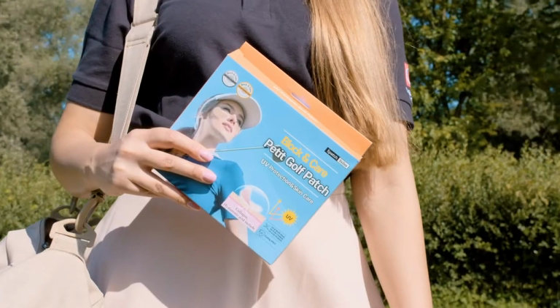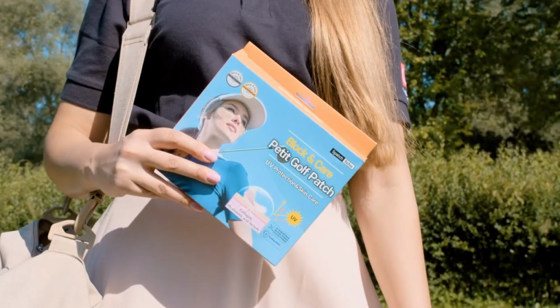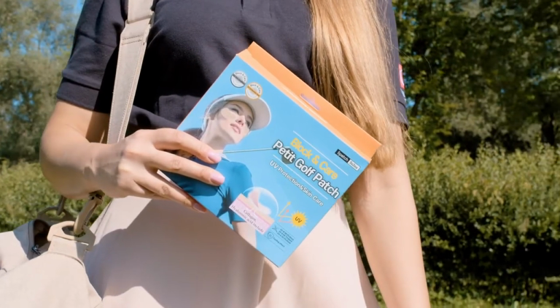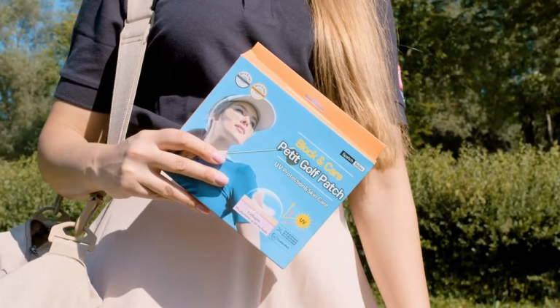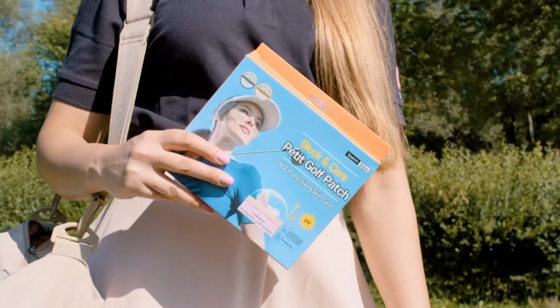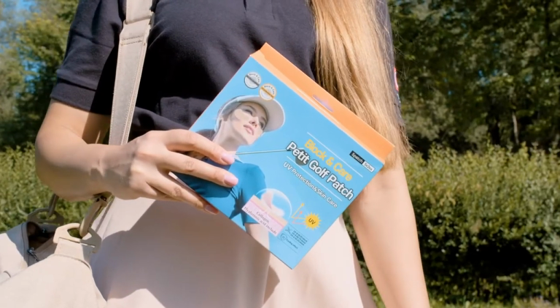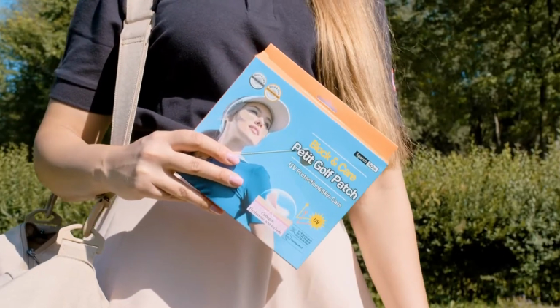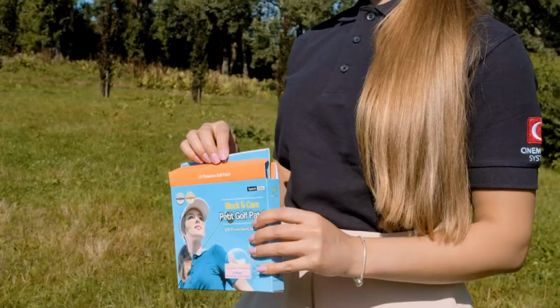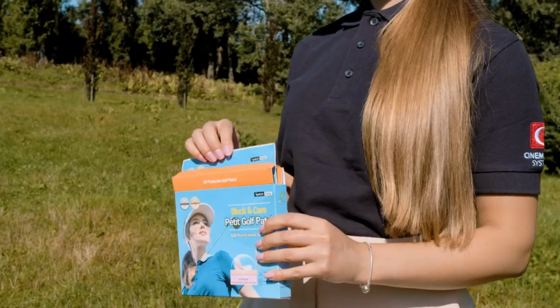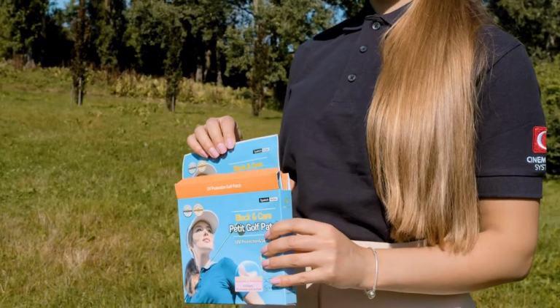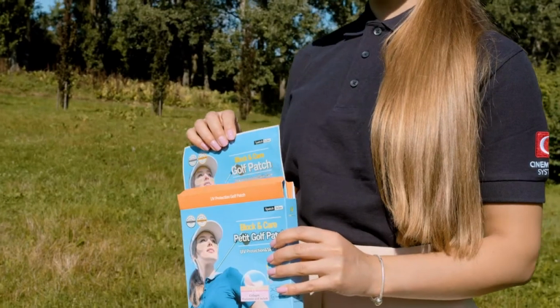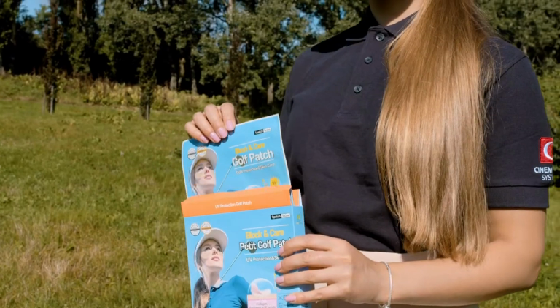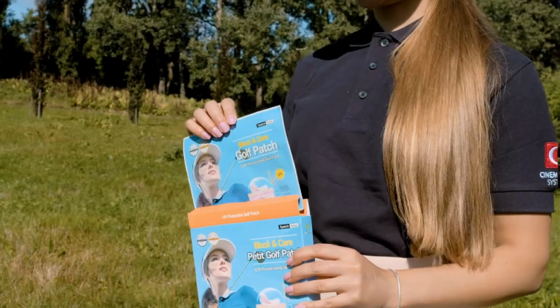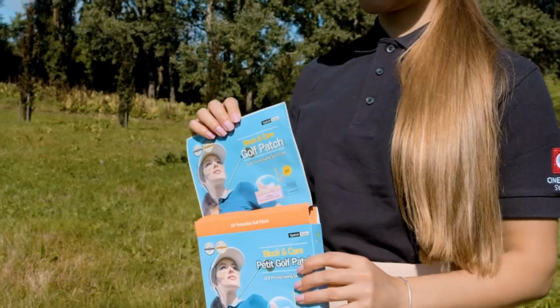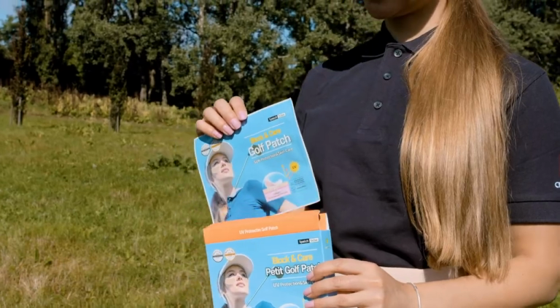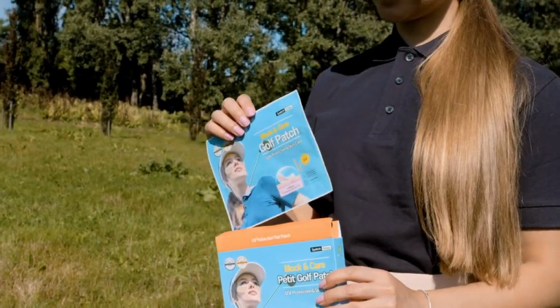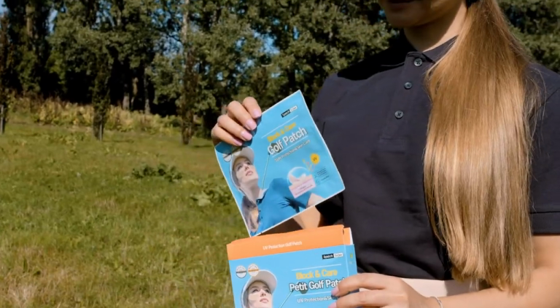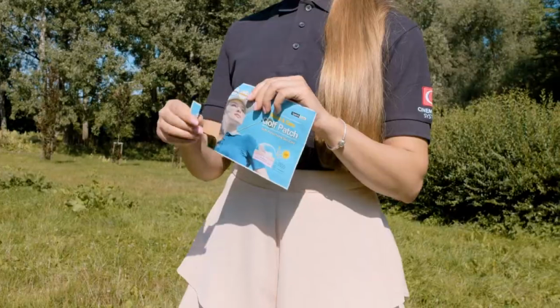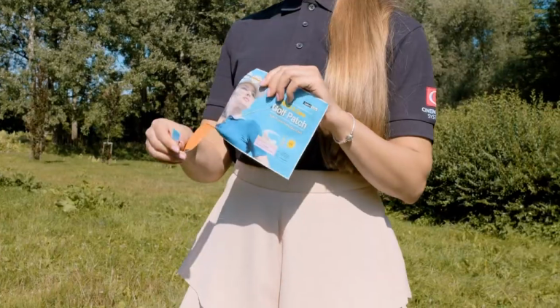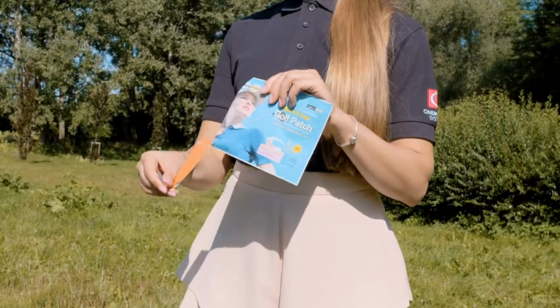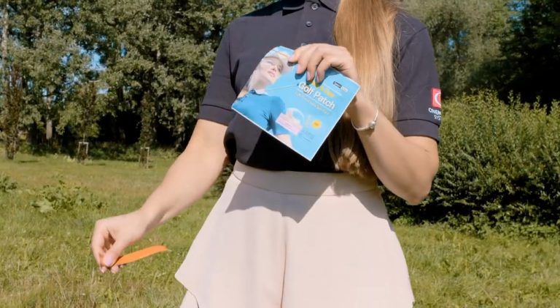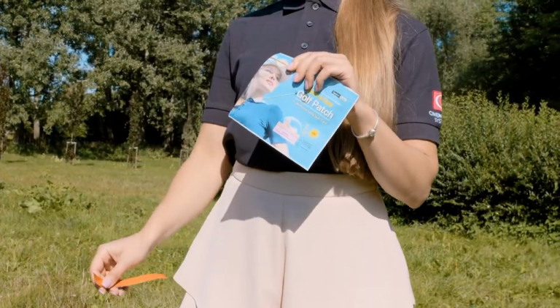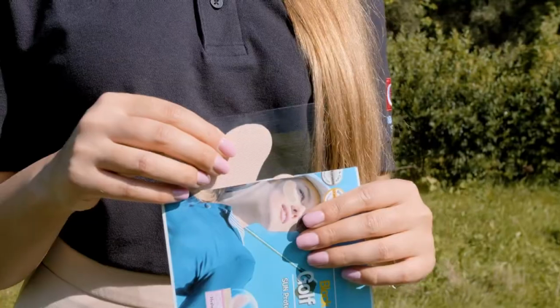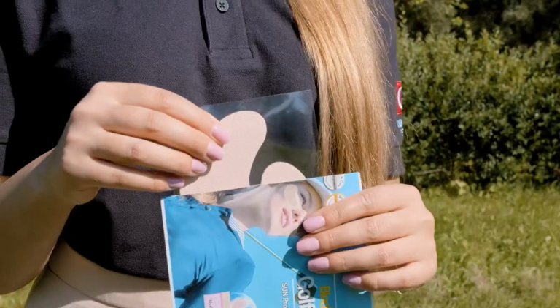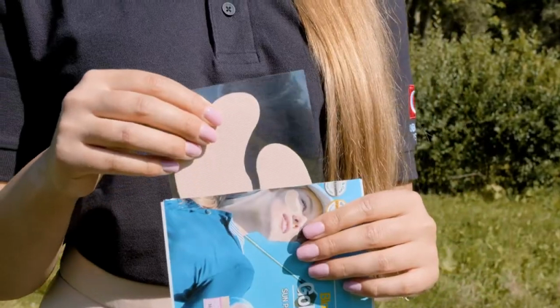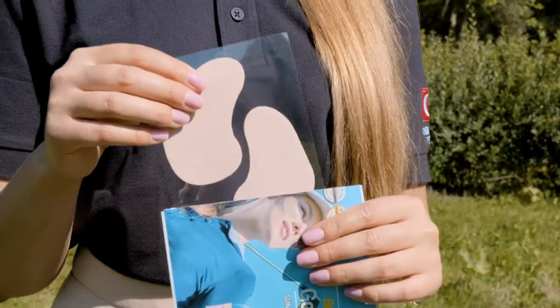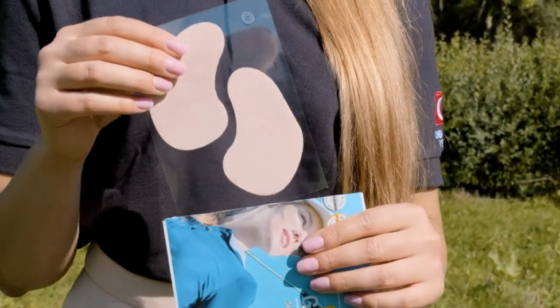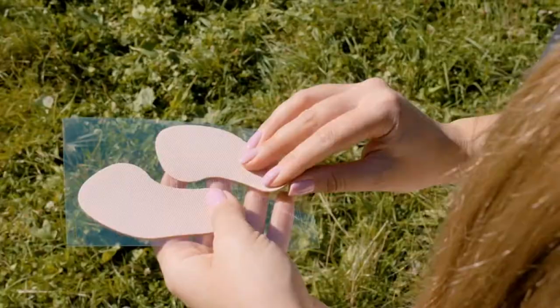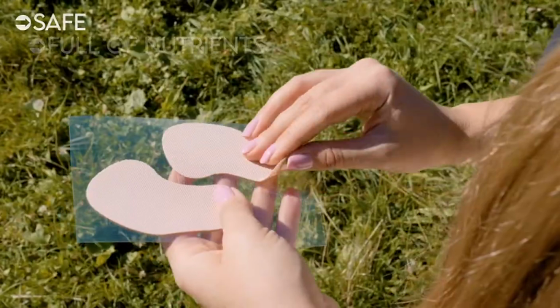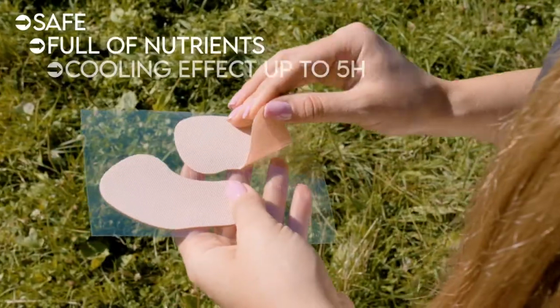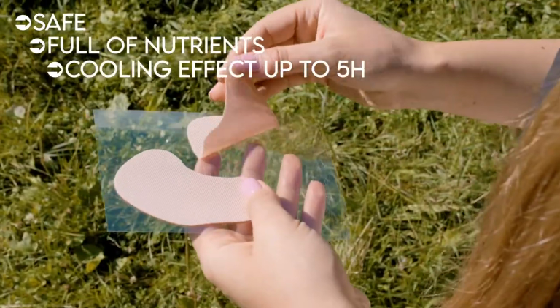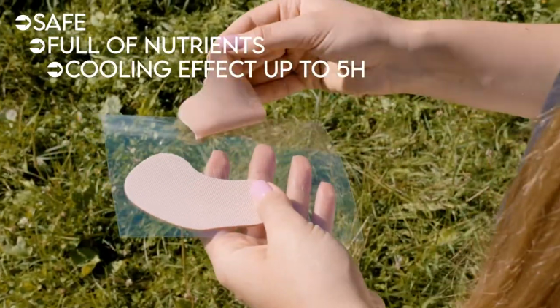Introducing Blockin' Care's Gel Patches — the UV protection and cooling skincare patches optimized for outdoor activities.